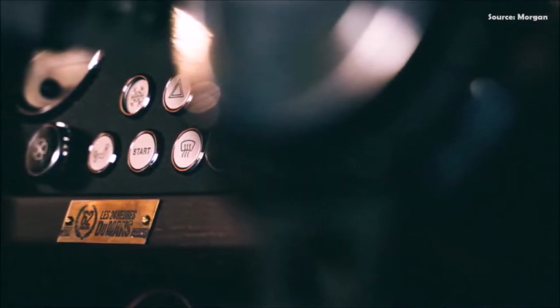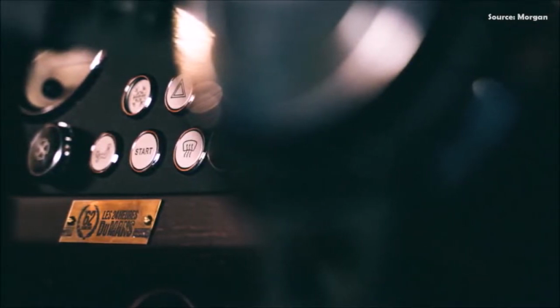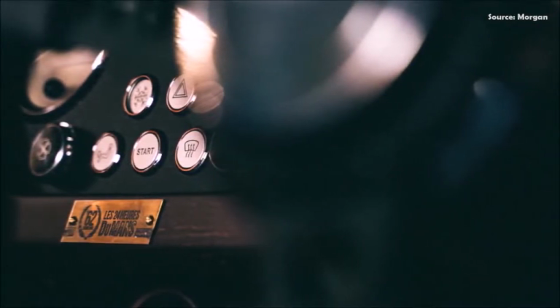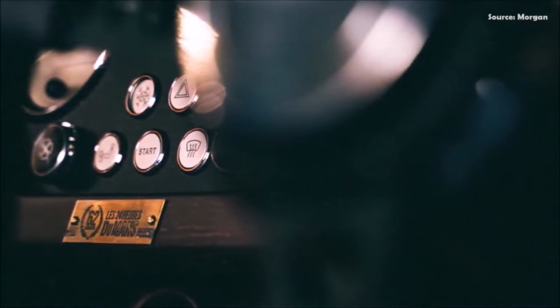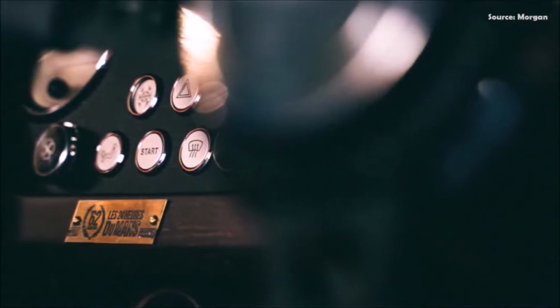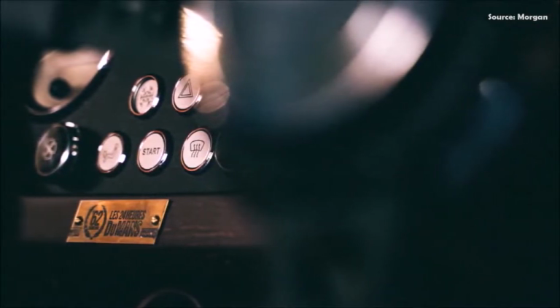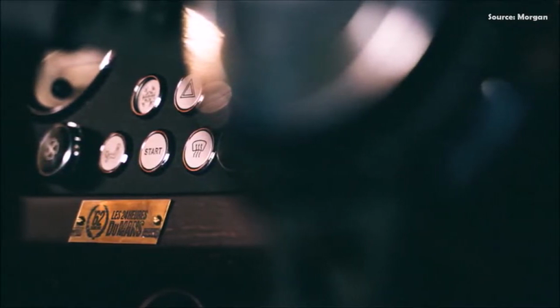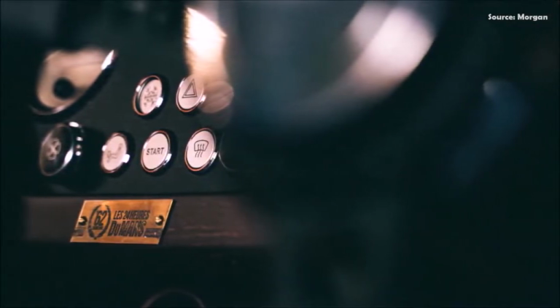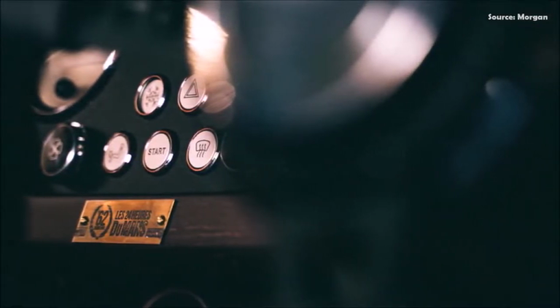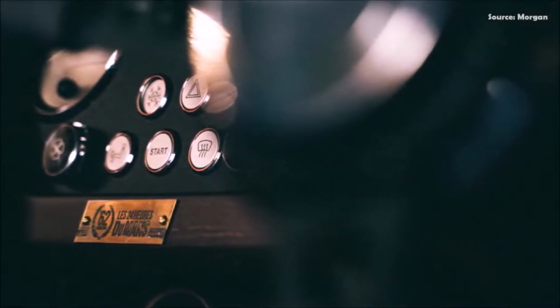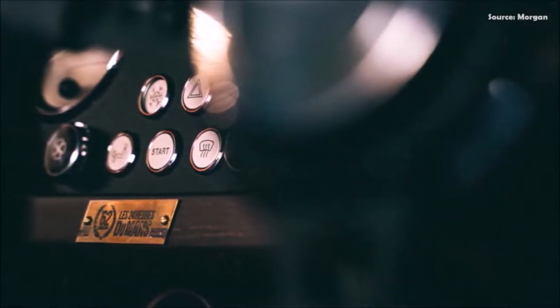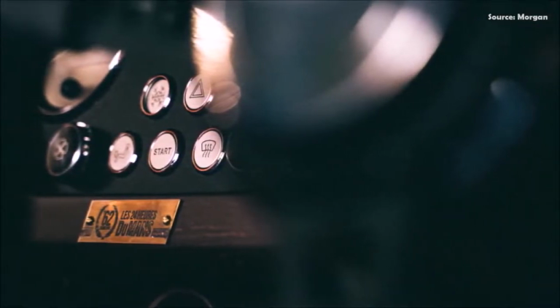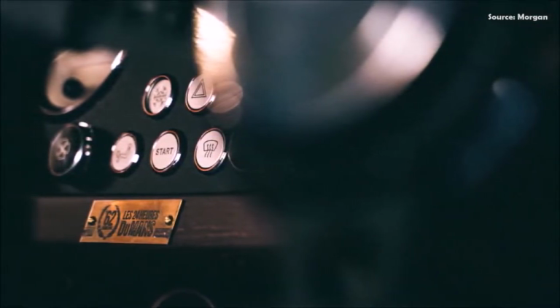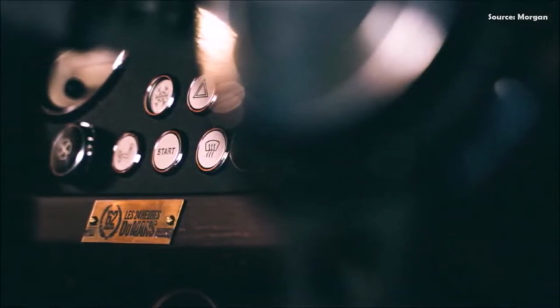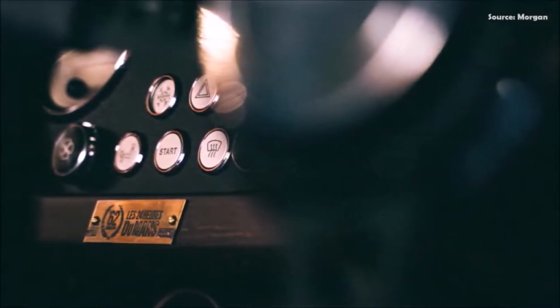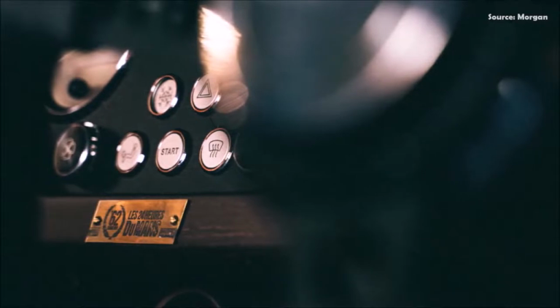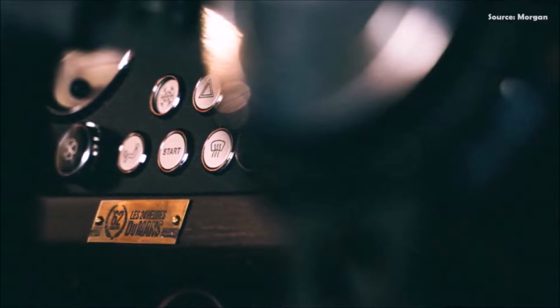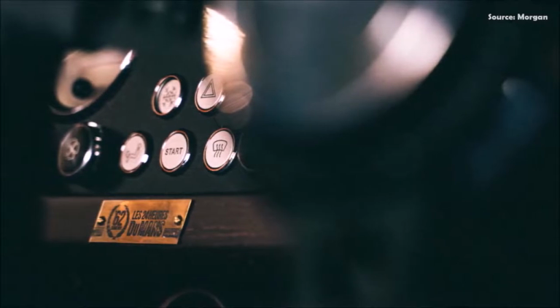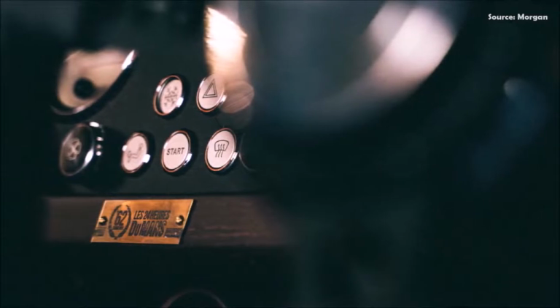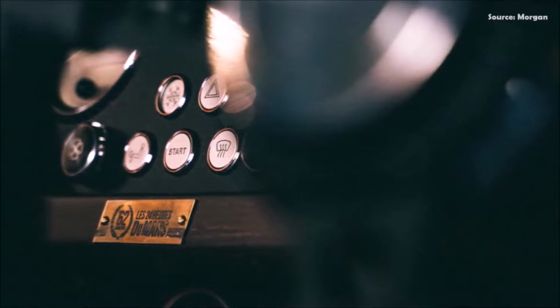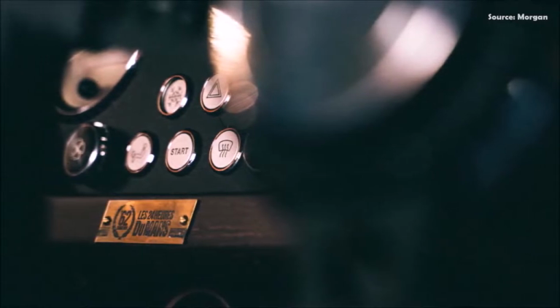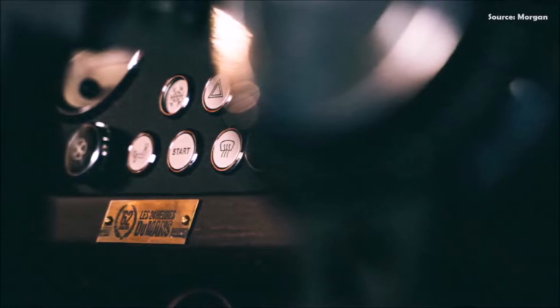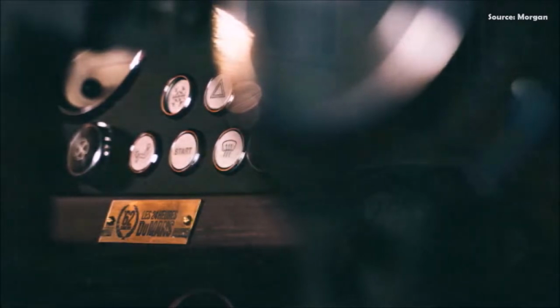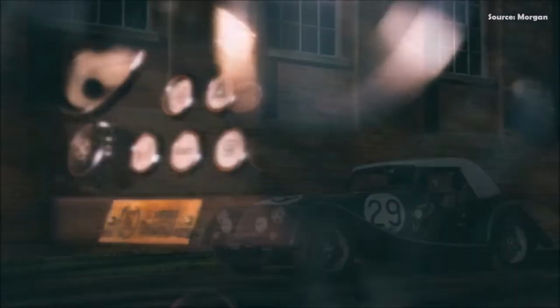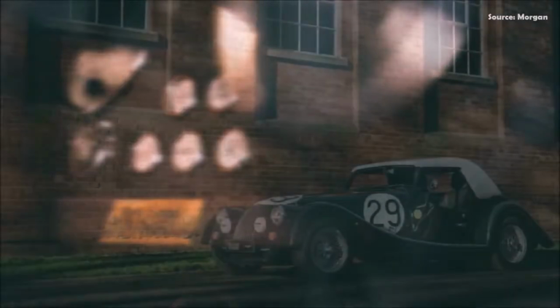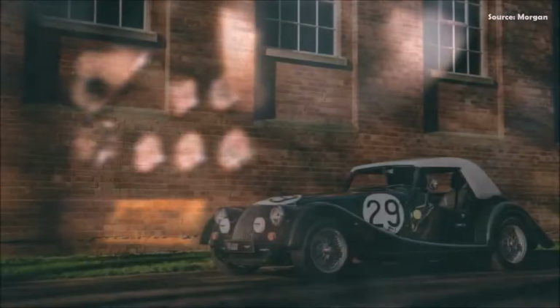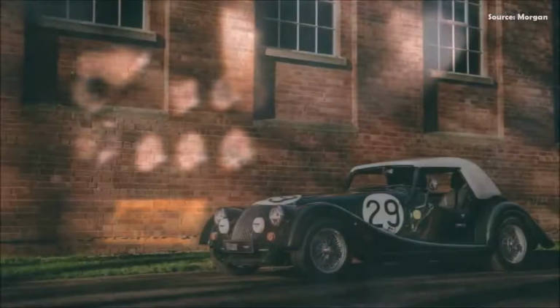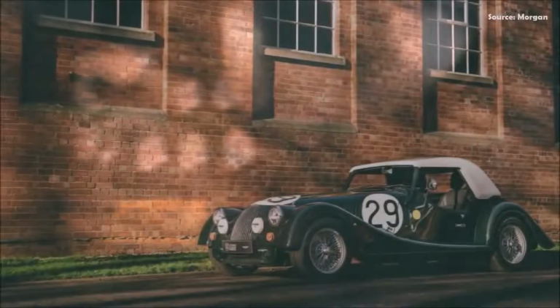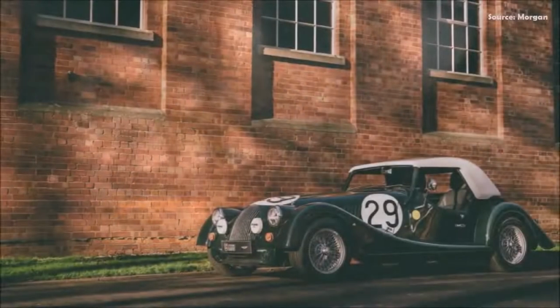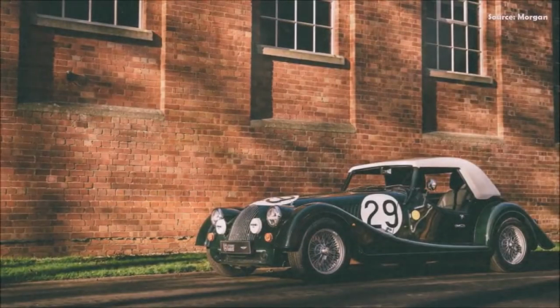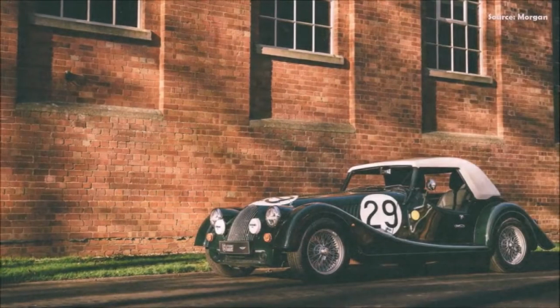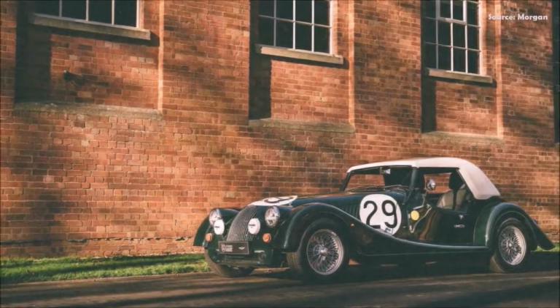Each vehicle features a numbered plaque, because, naturally, only 62 cars will be built.